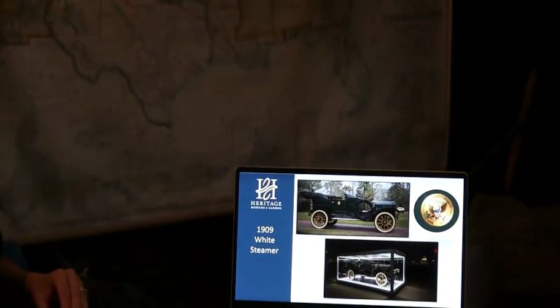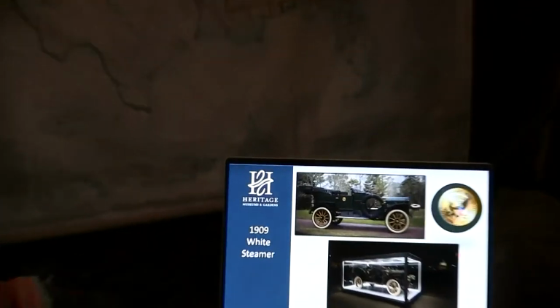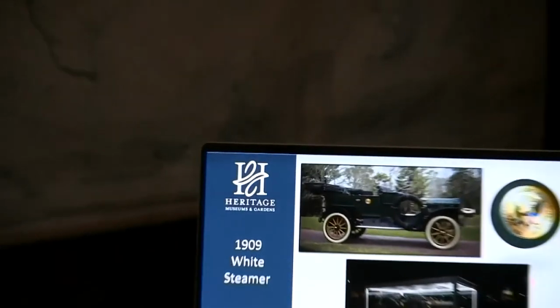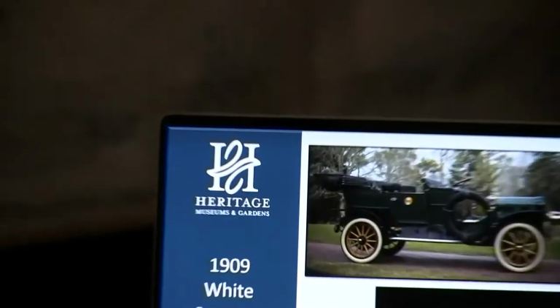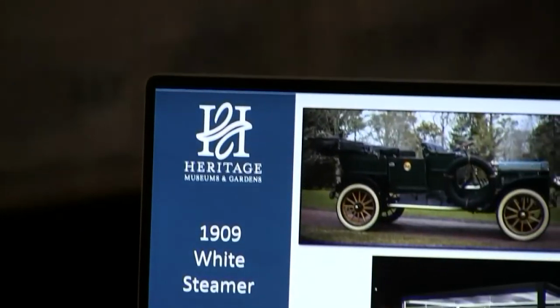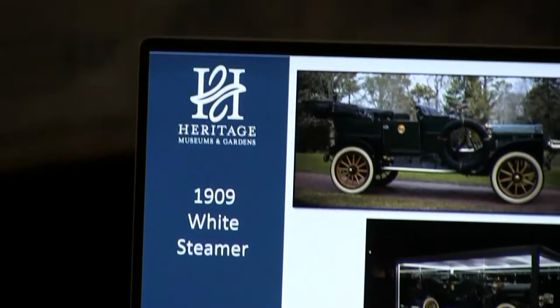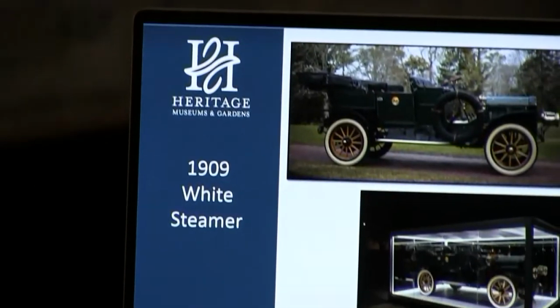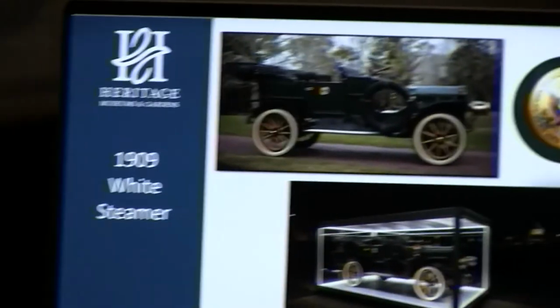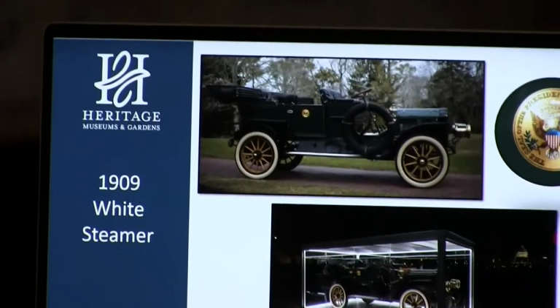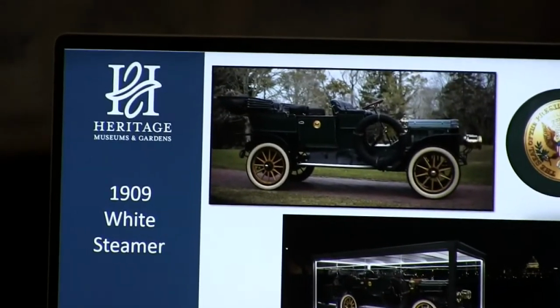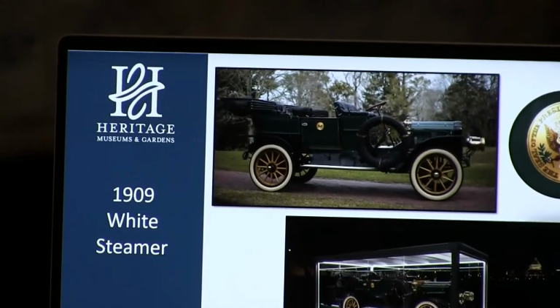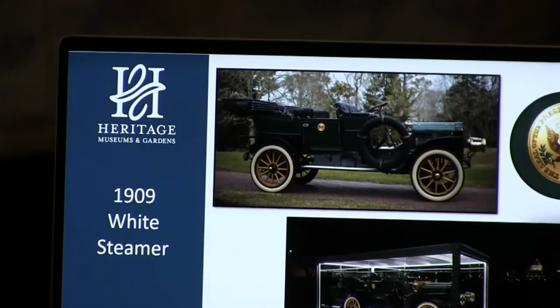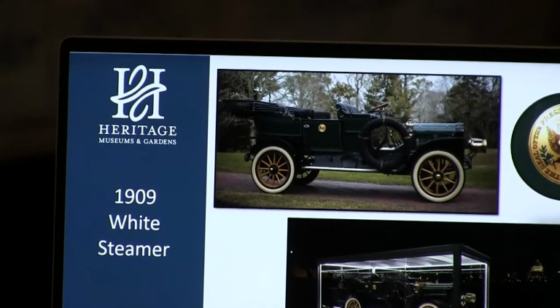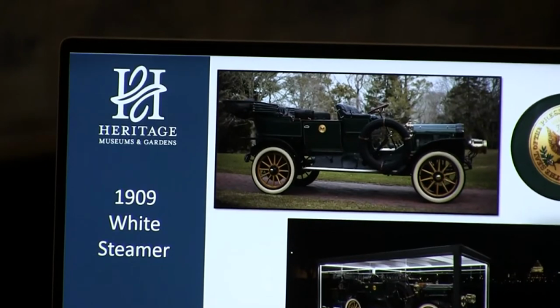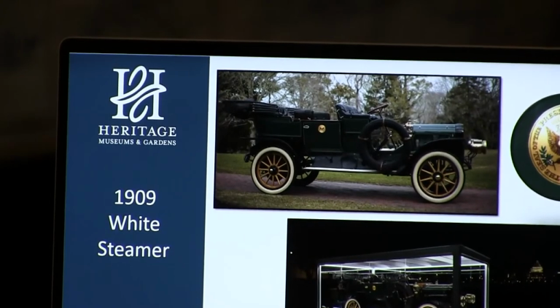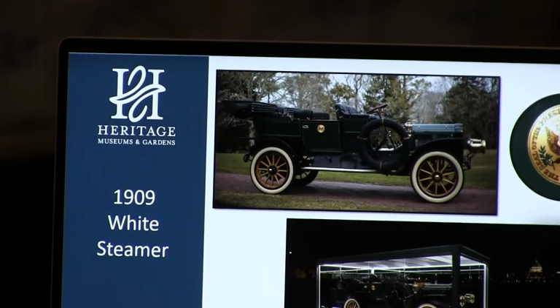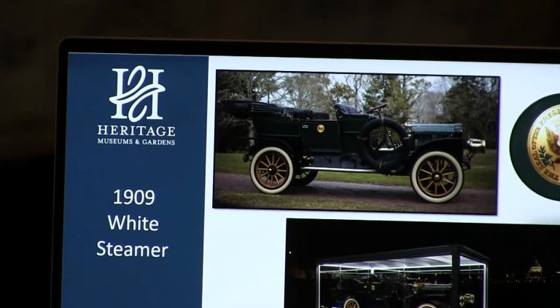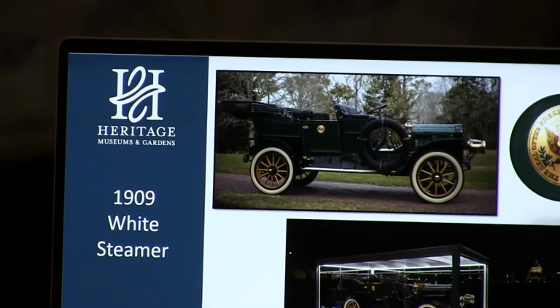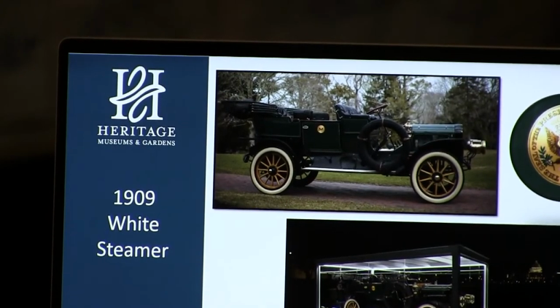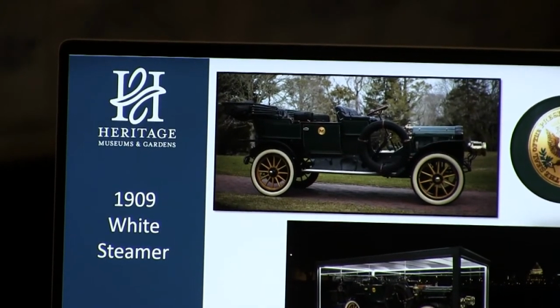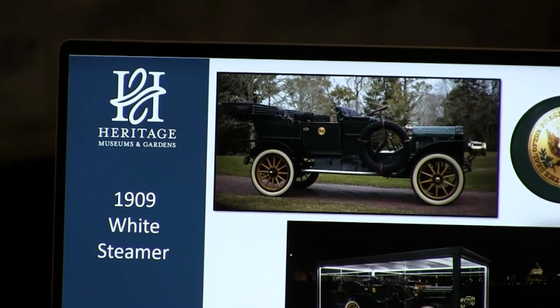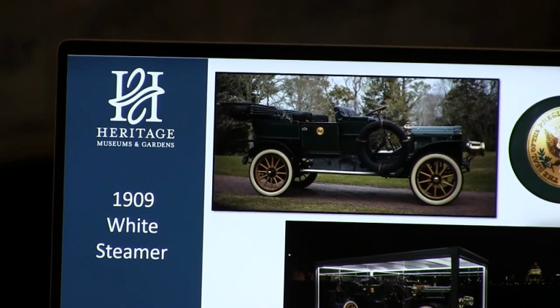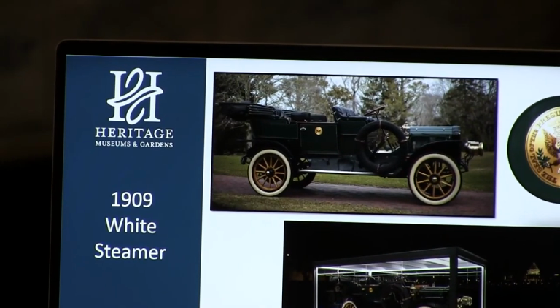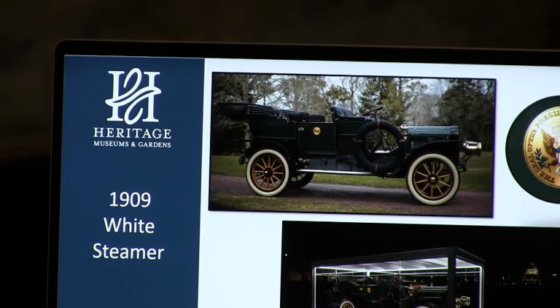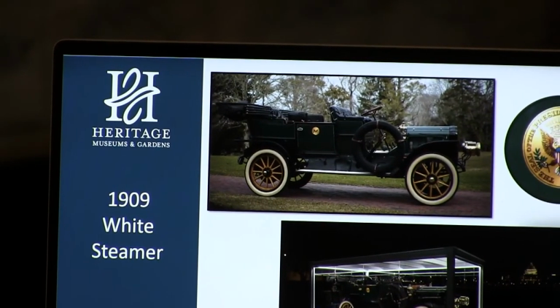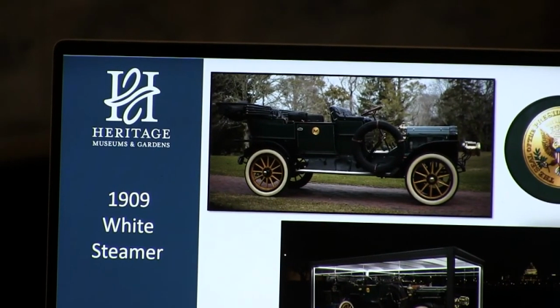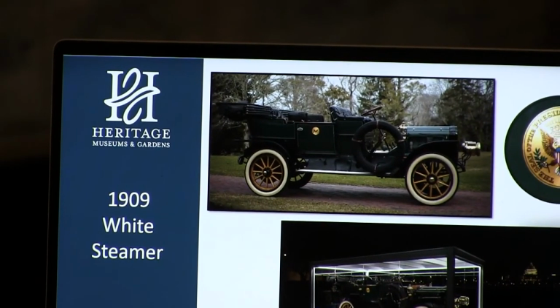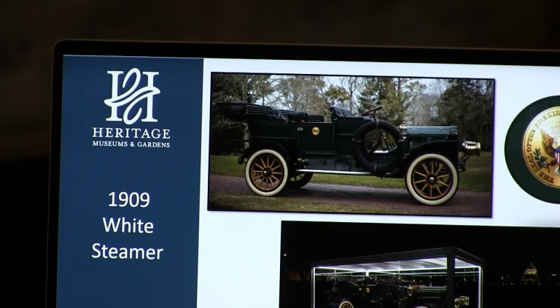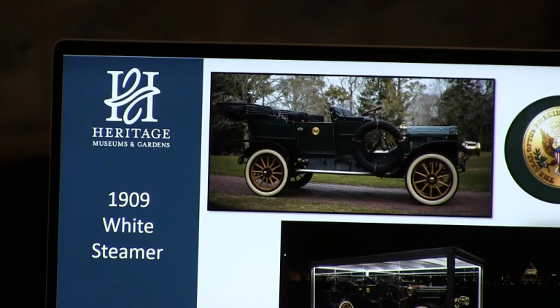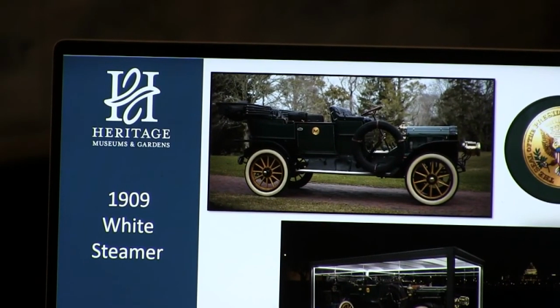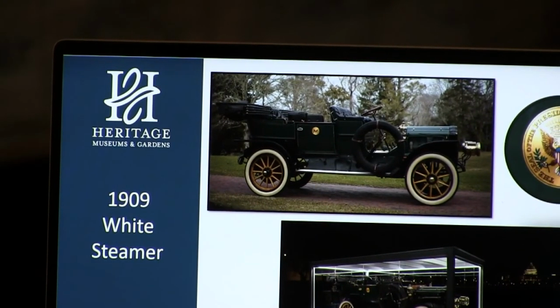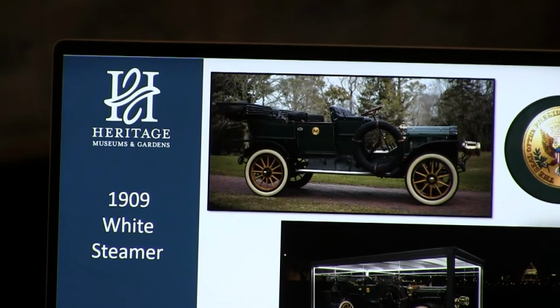The price of this car new in 1909 was $4,000, which is $111,000 today.